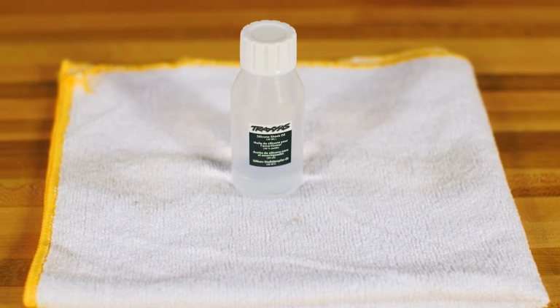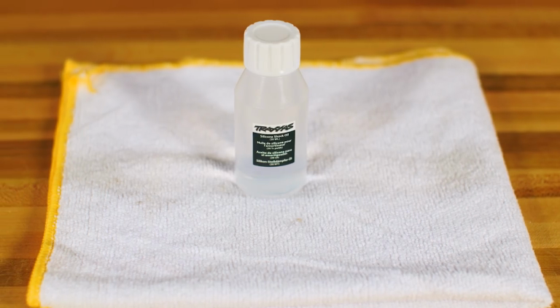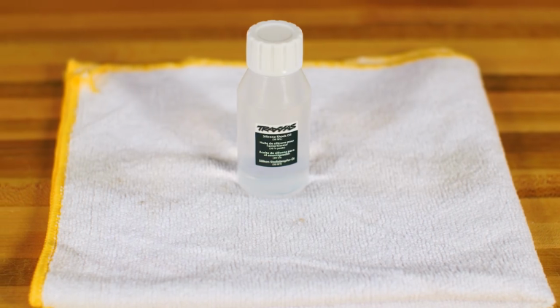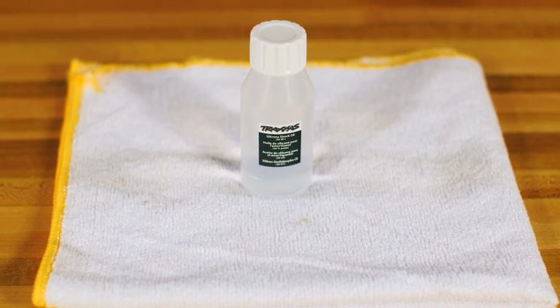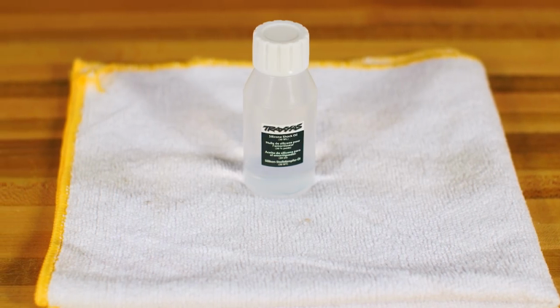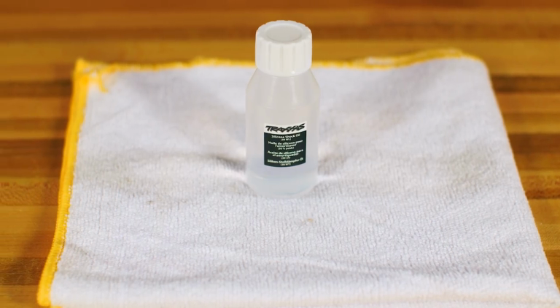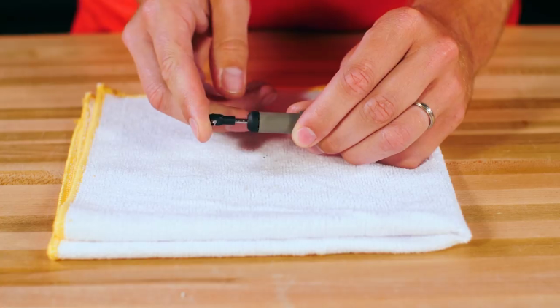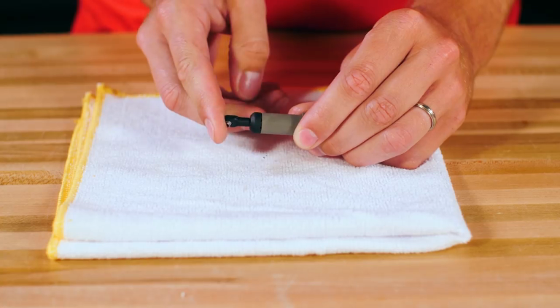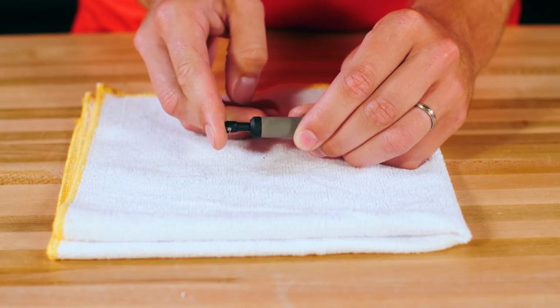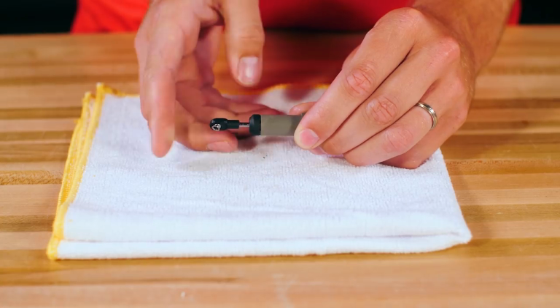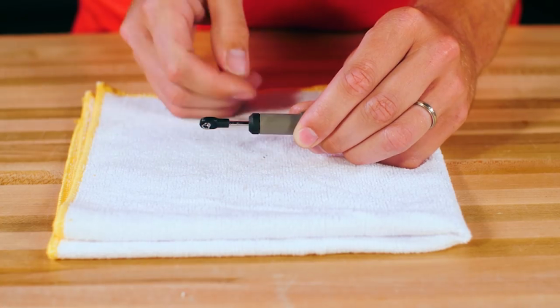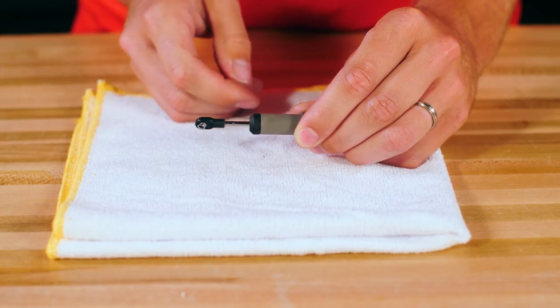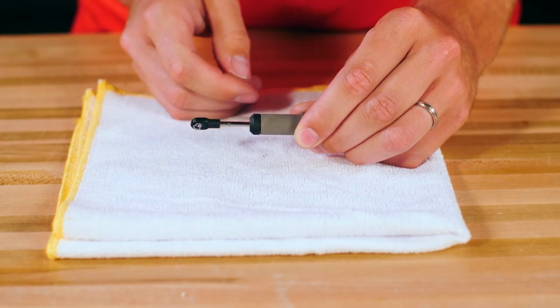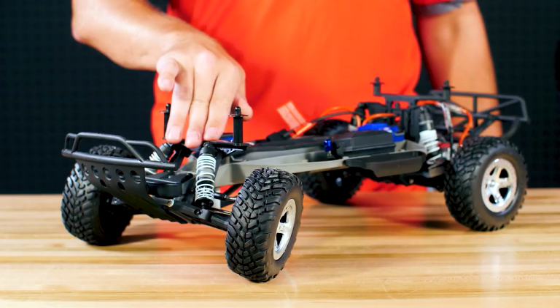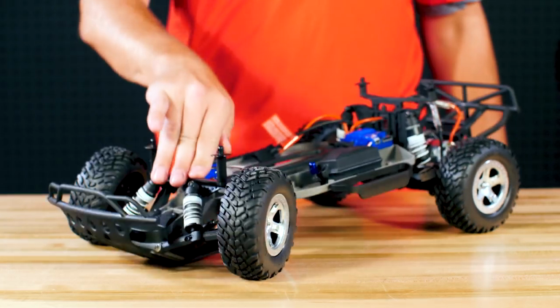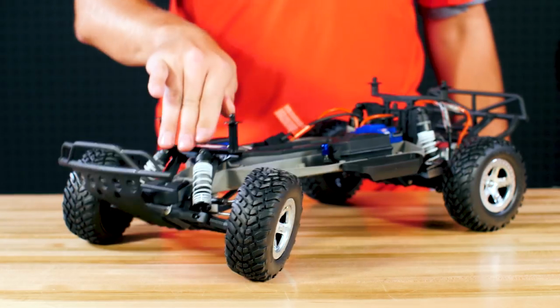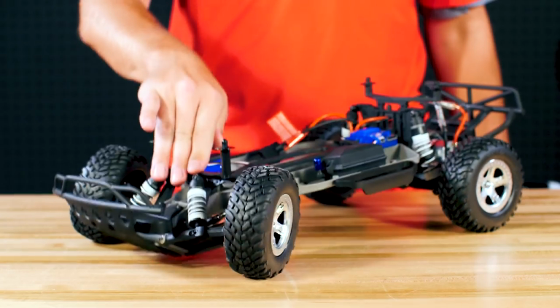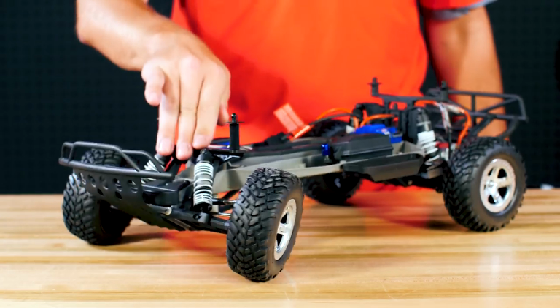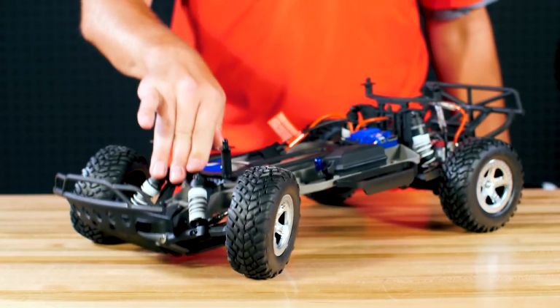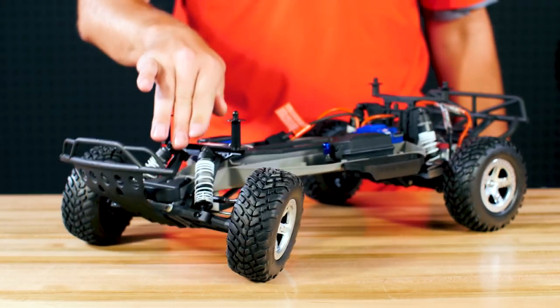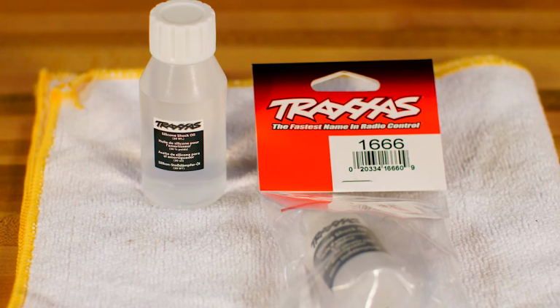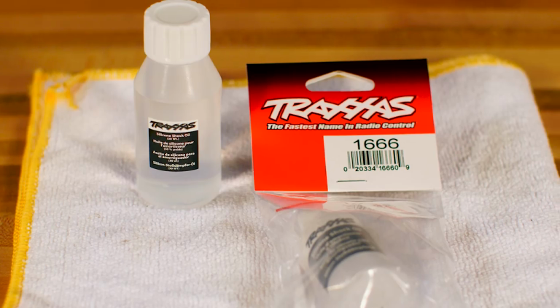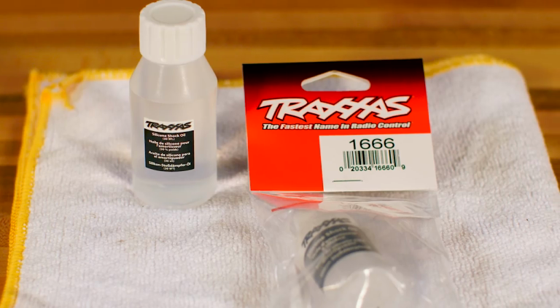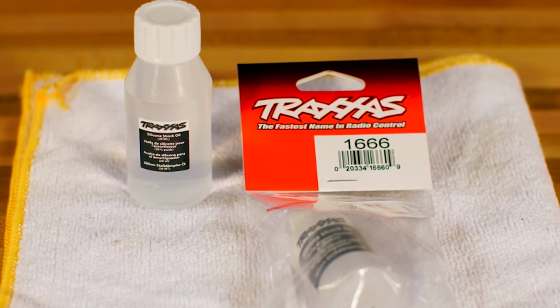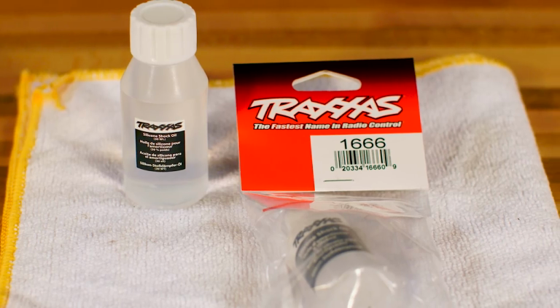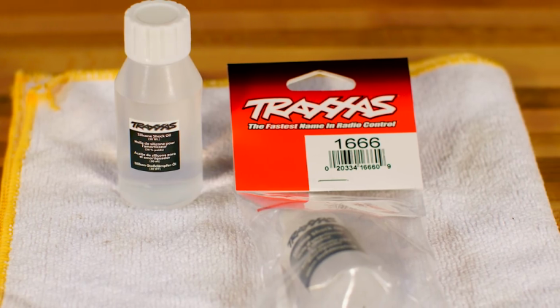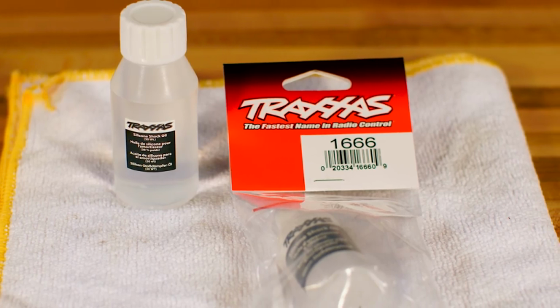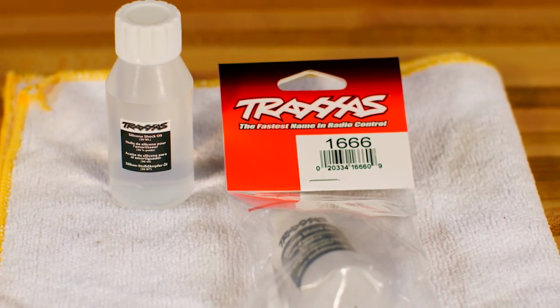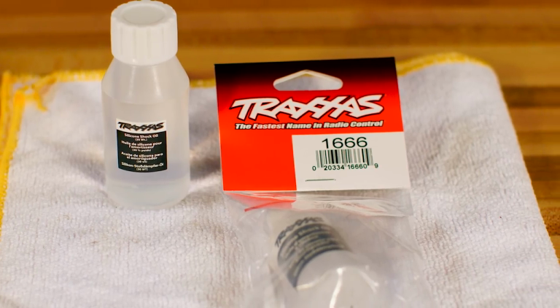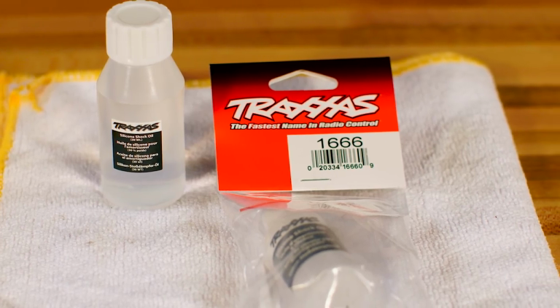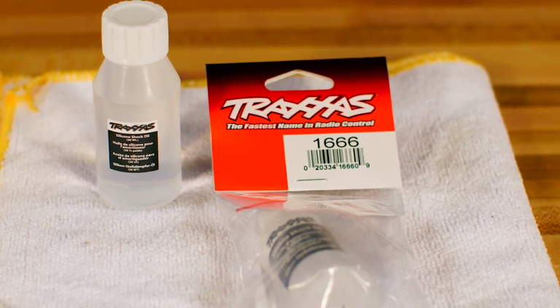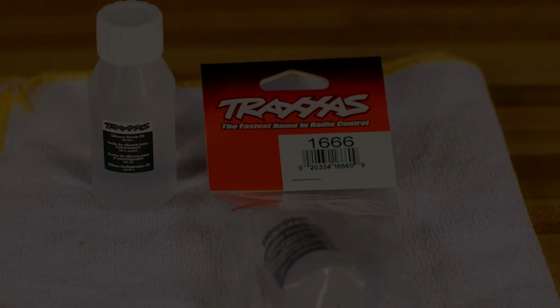Shock oil is available in various weights to affect rebound and compression. We will use the standard 30 weight oil.